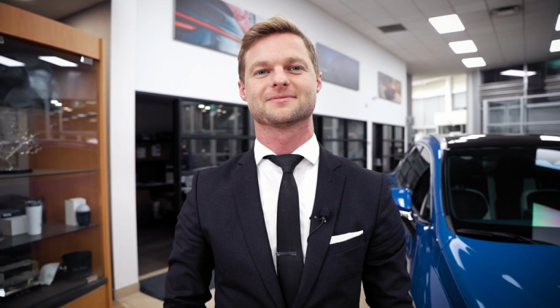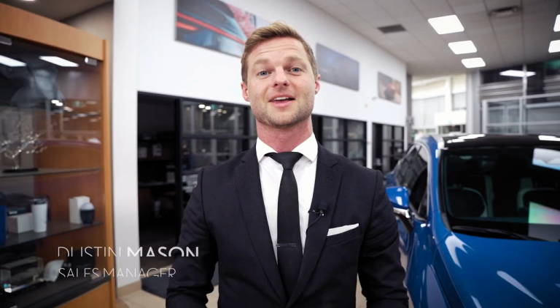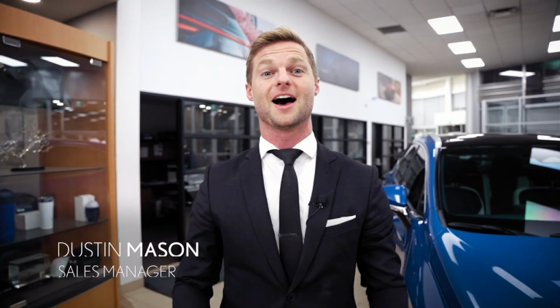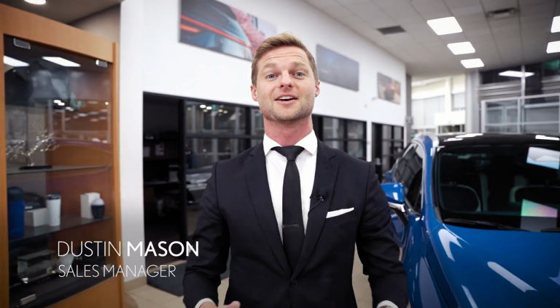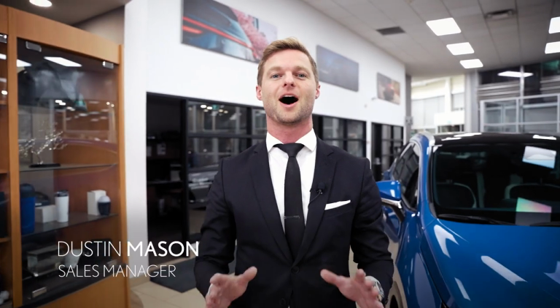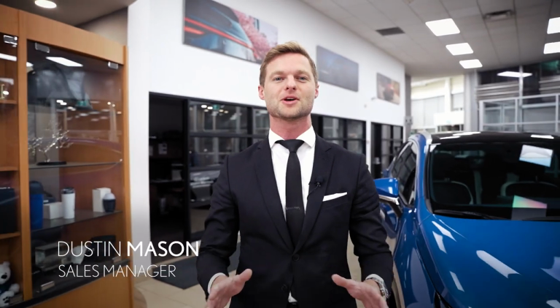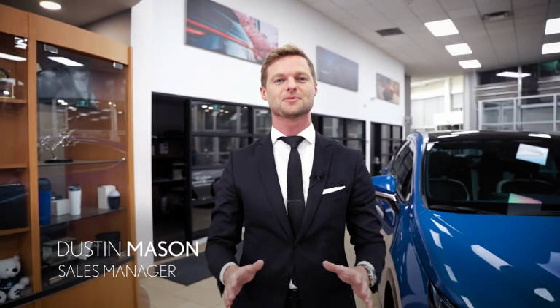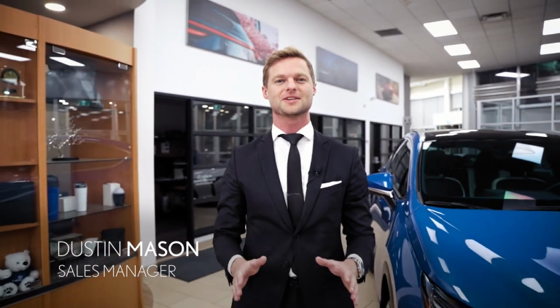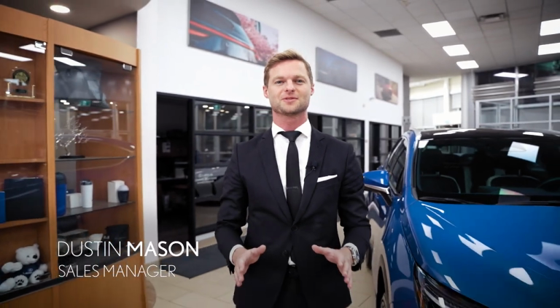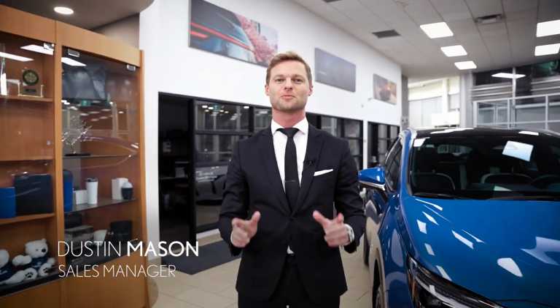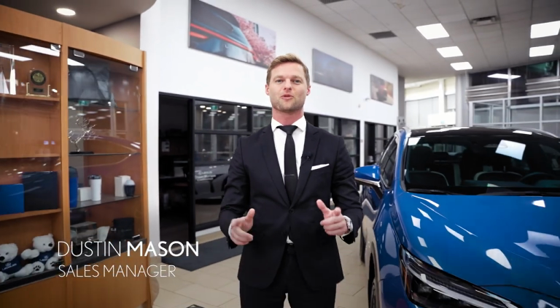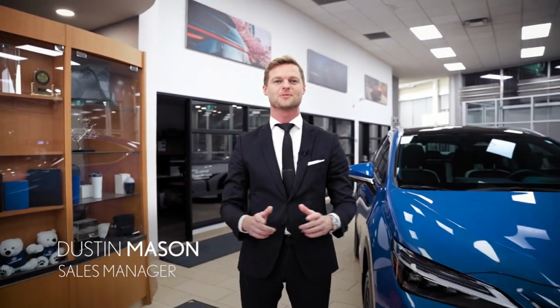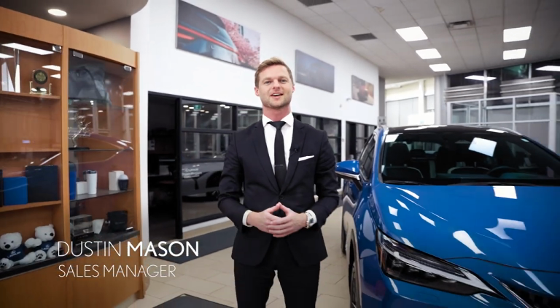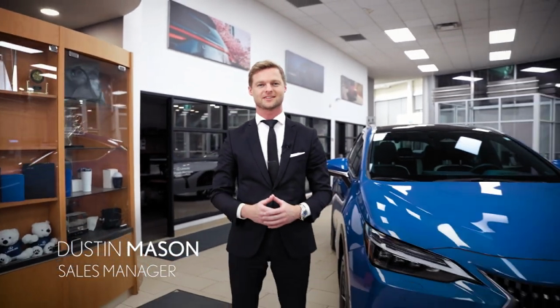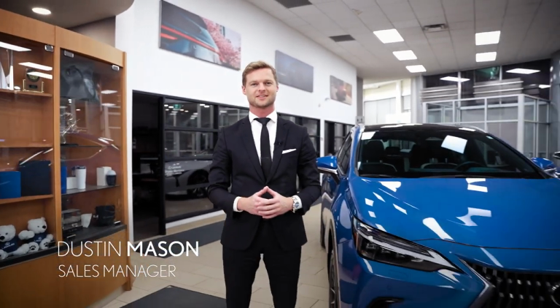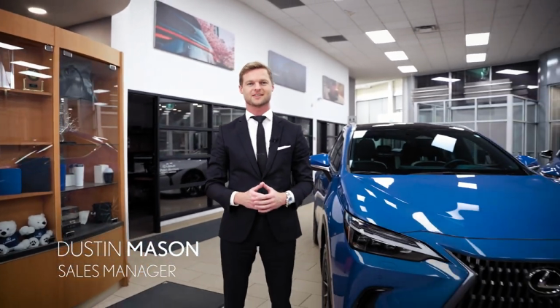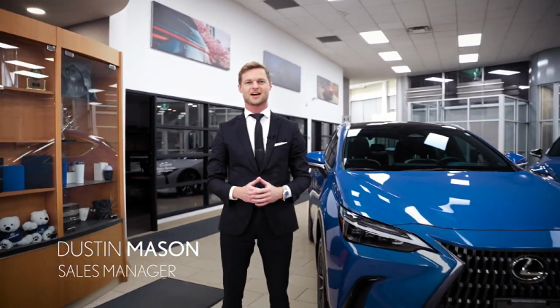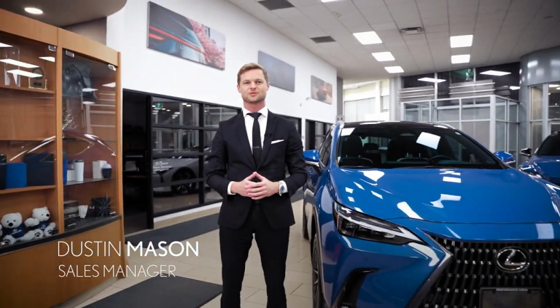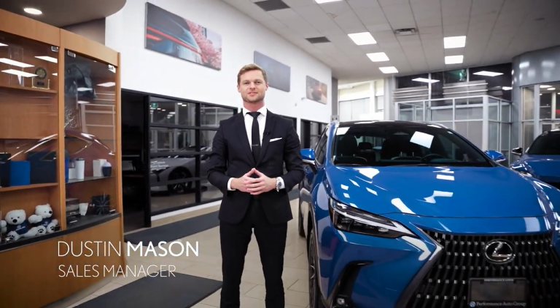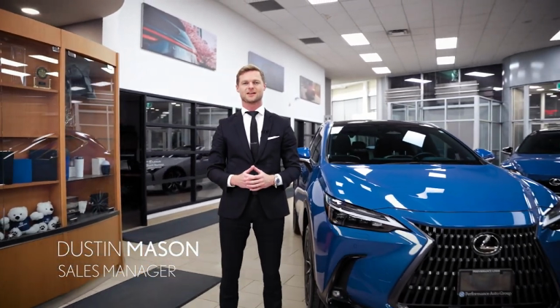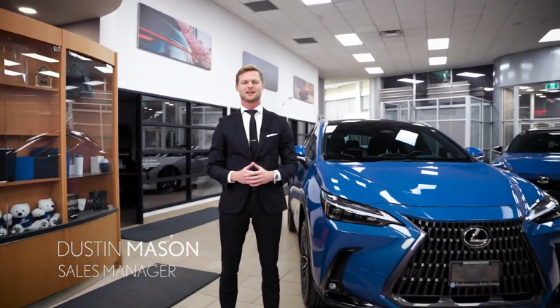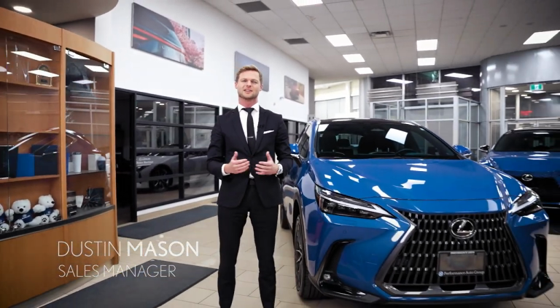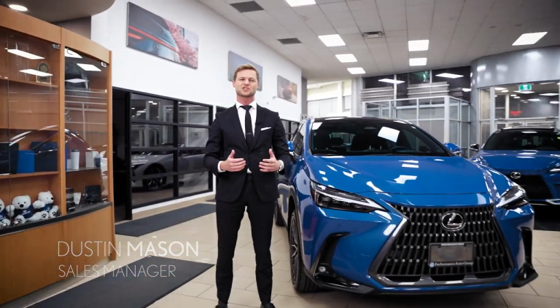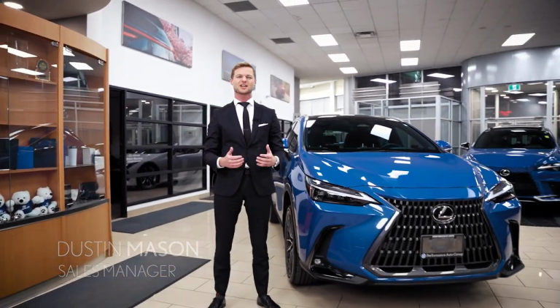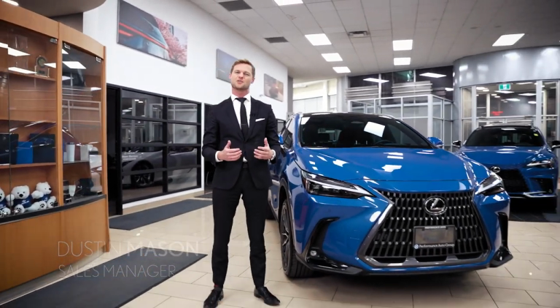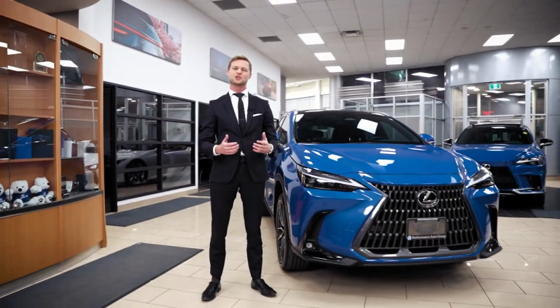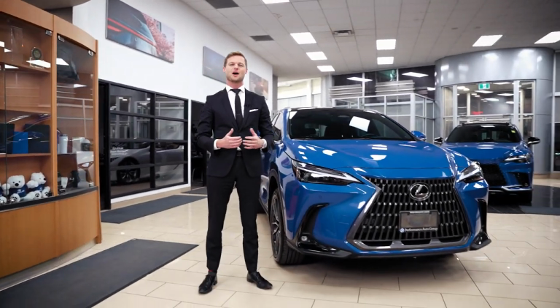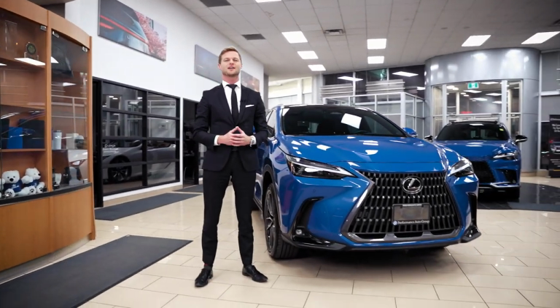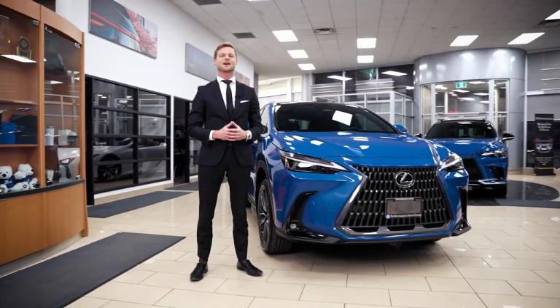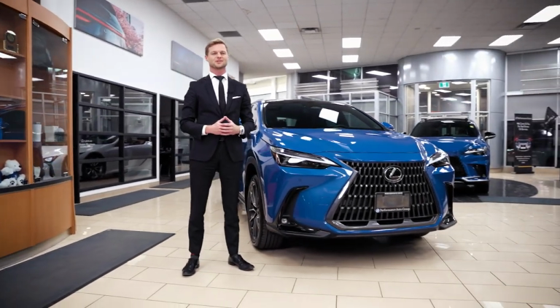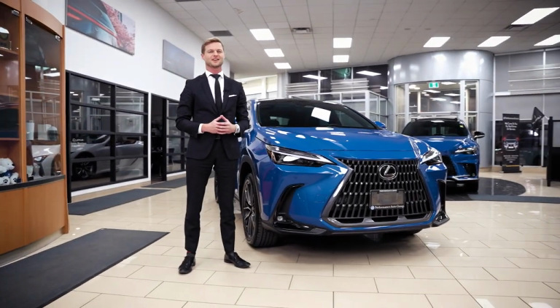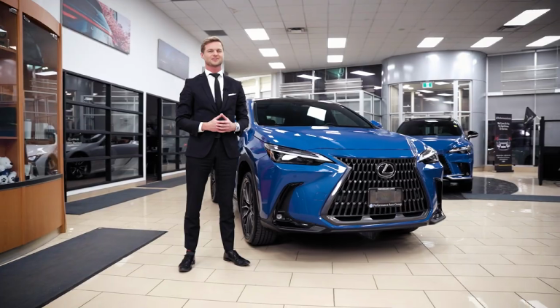Hi, I'm Dustin Mason from Performance Lexus in St. Catharines. Let's check out the new NX hybrid together.